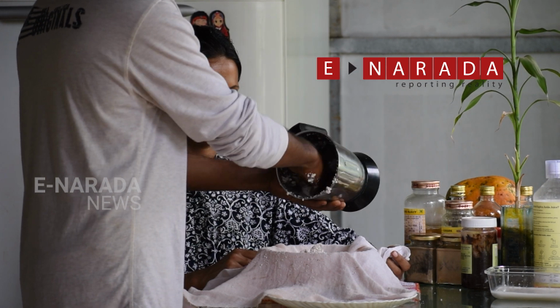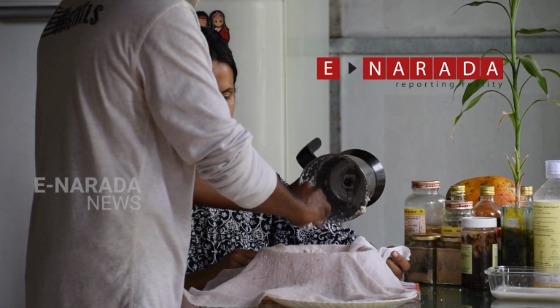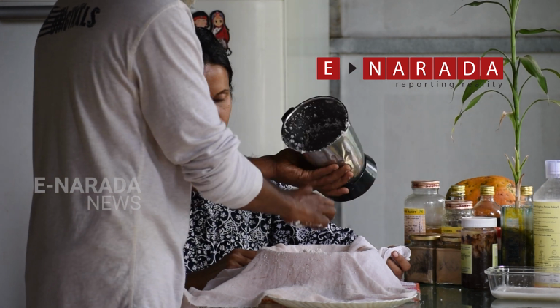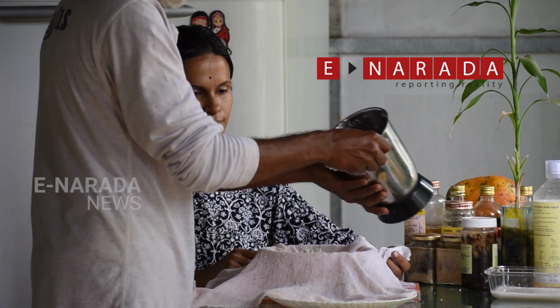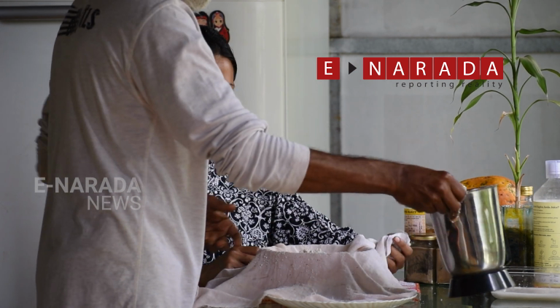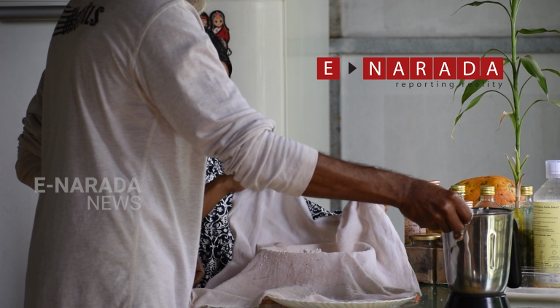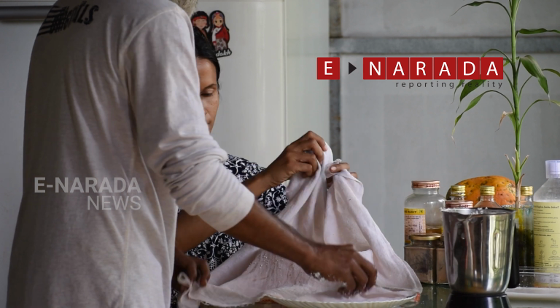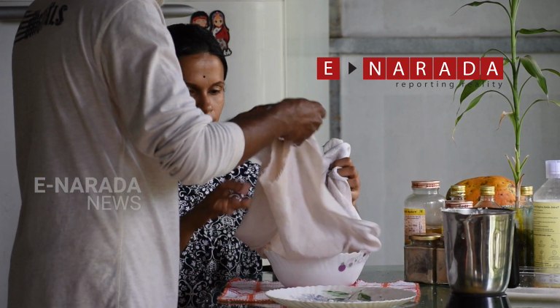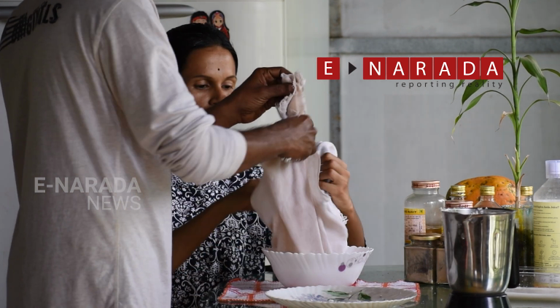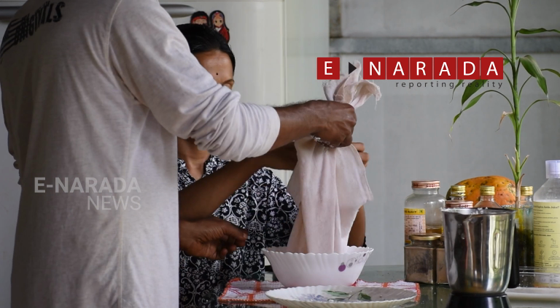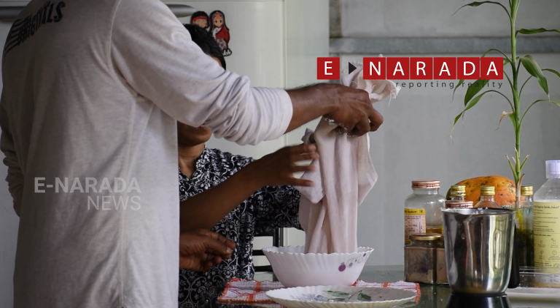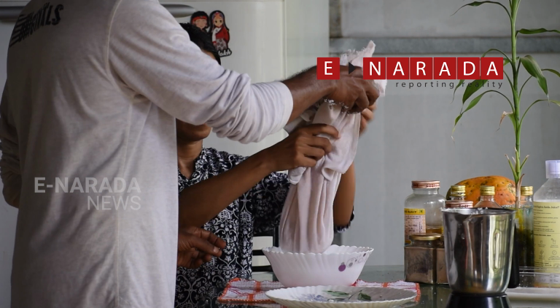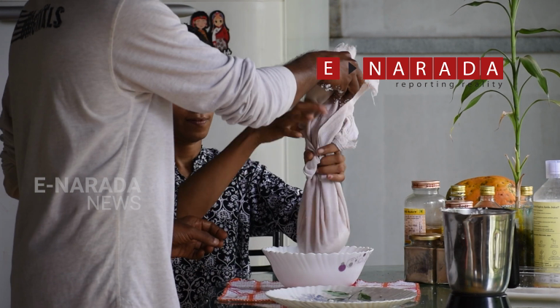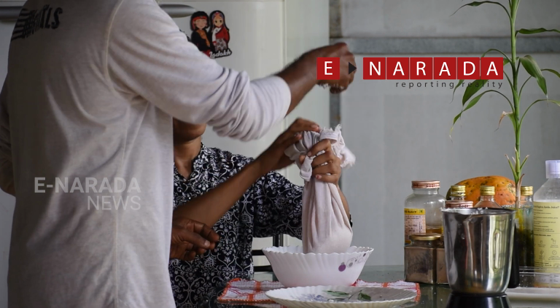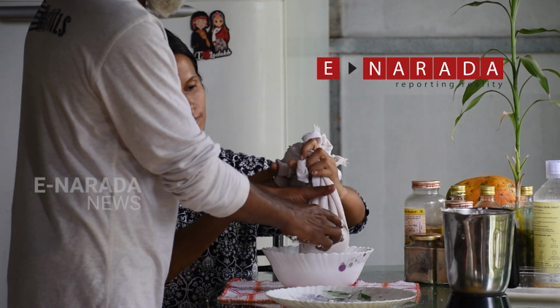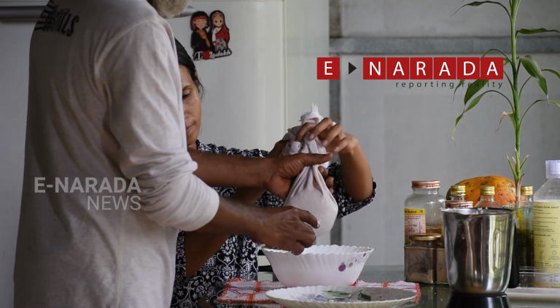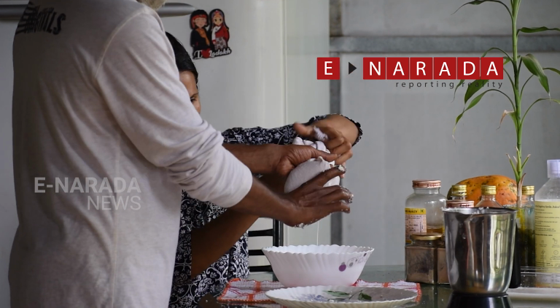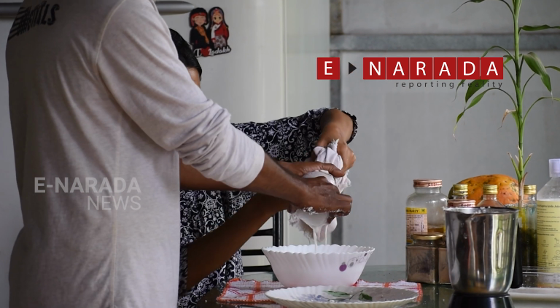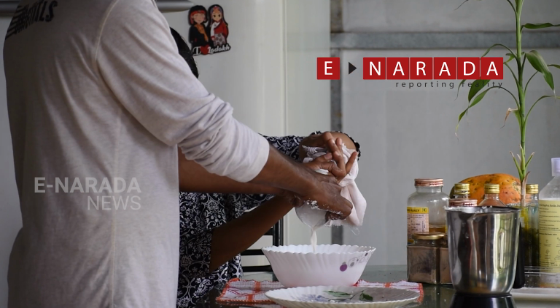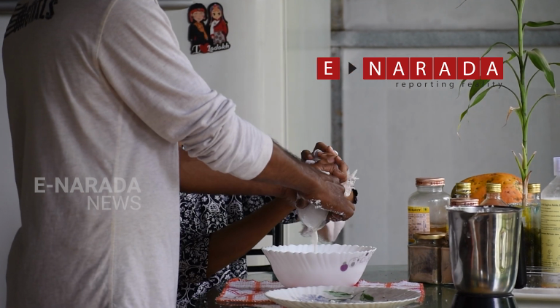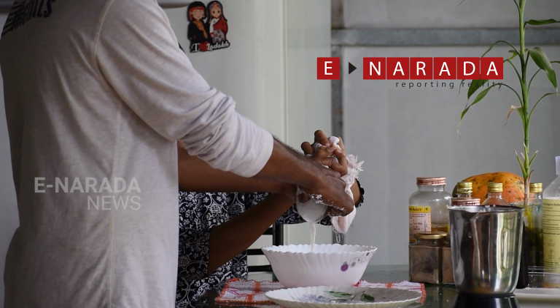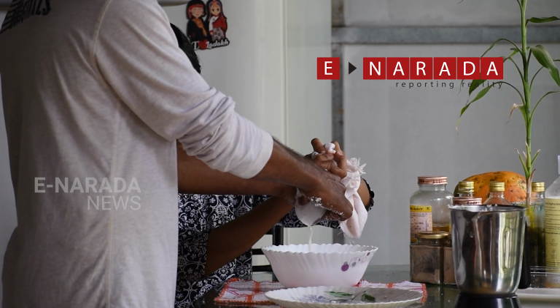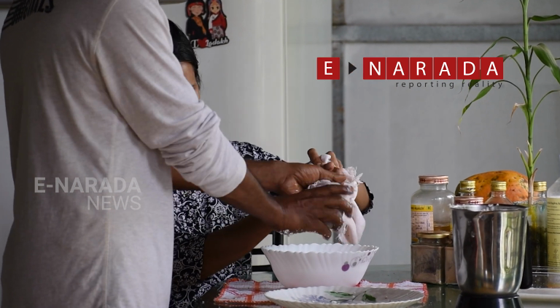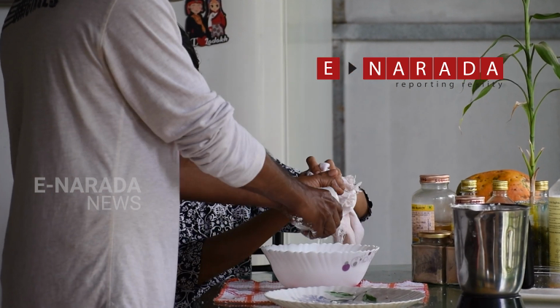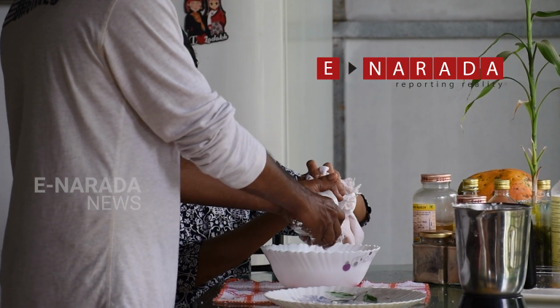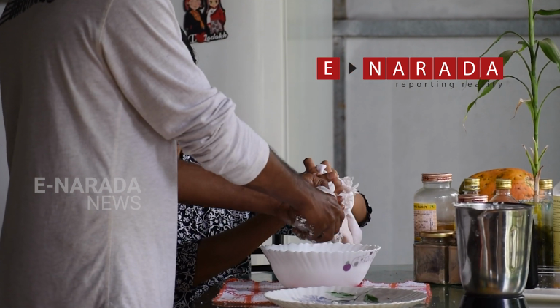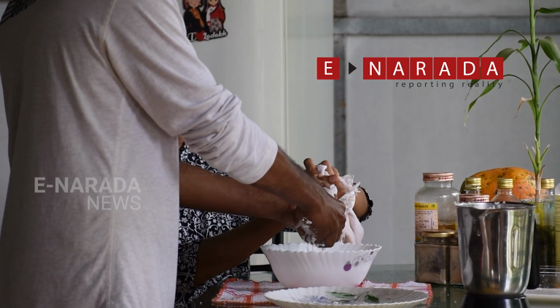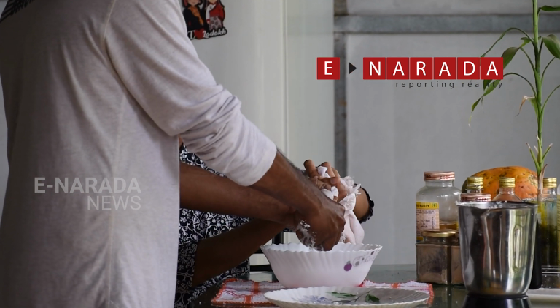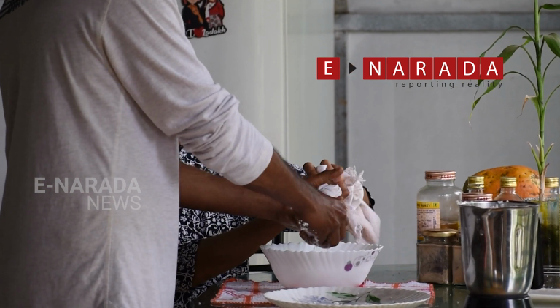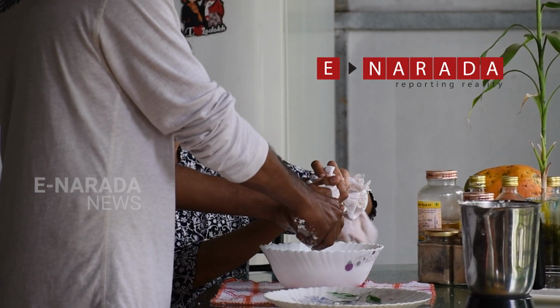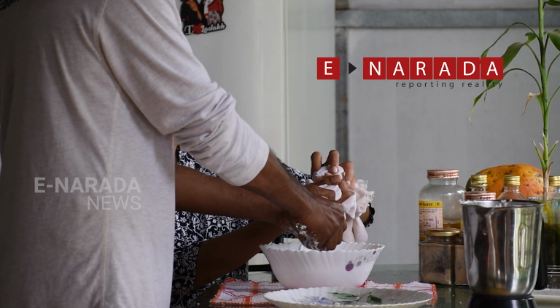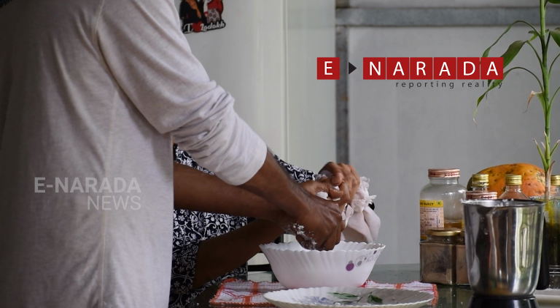Coconut milk can be used every day at home and can be used to make a lot of culinary dishes and desserts.